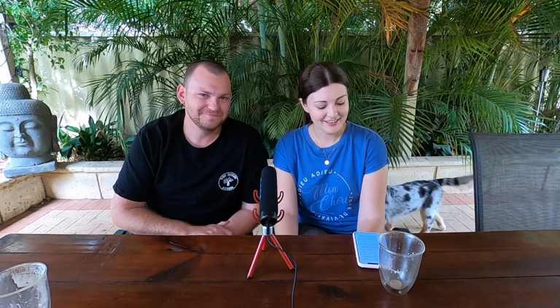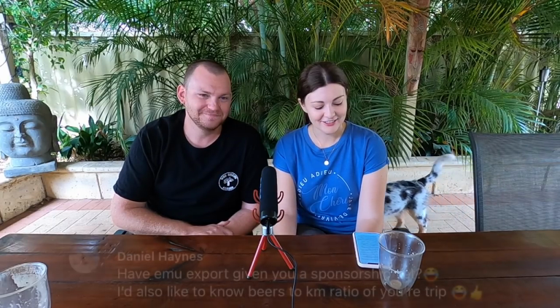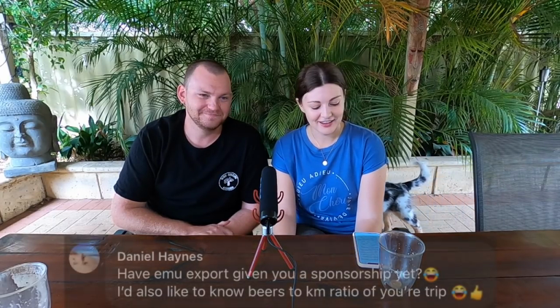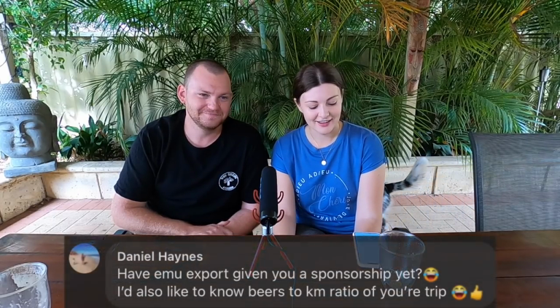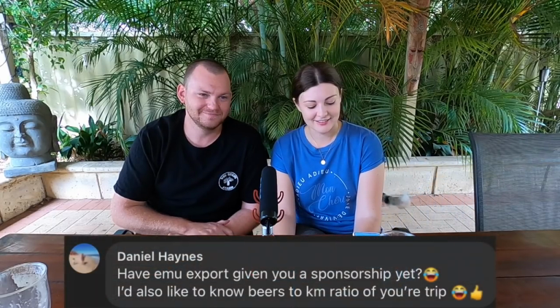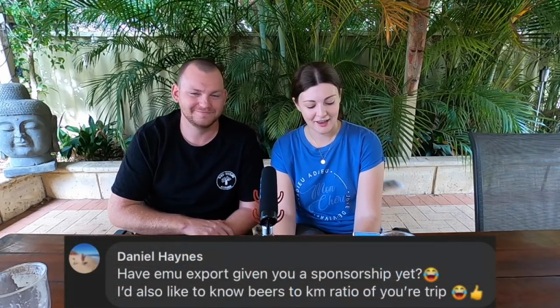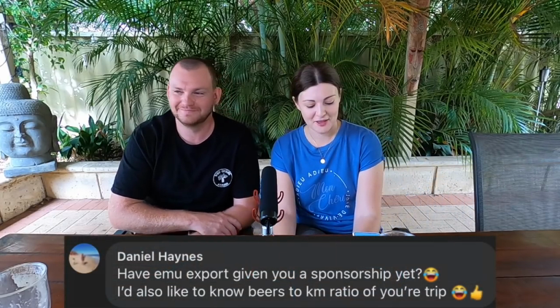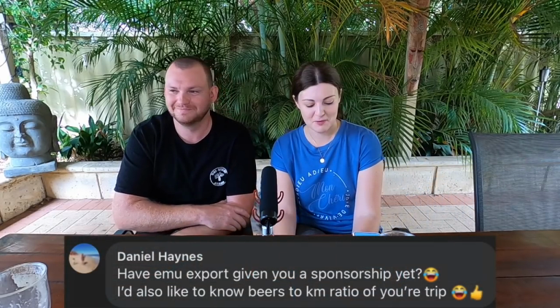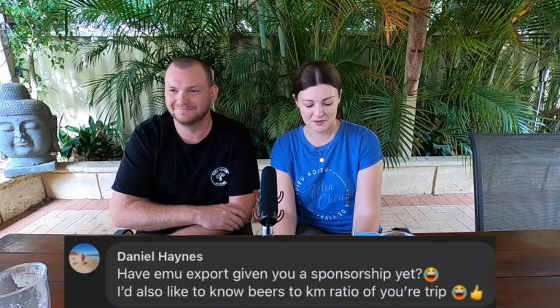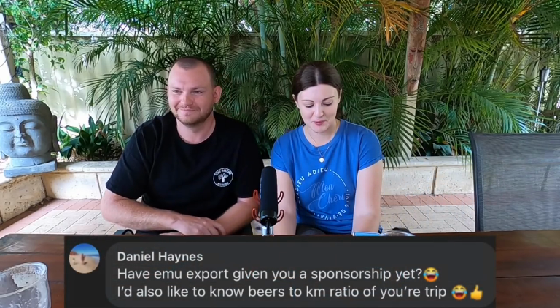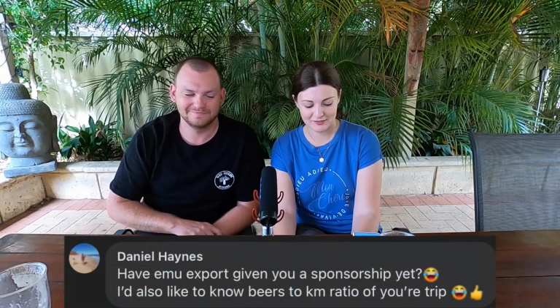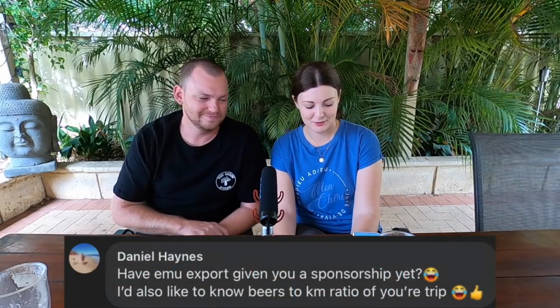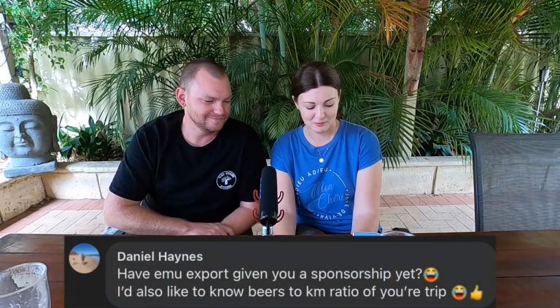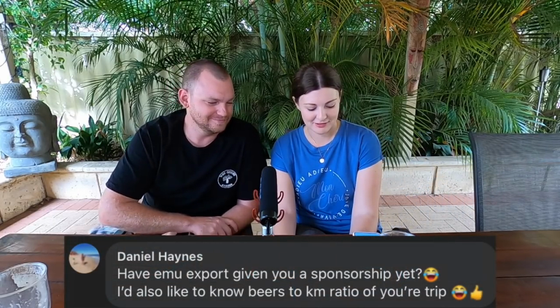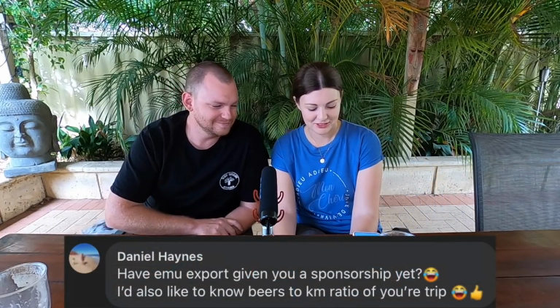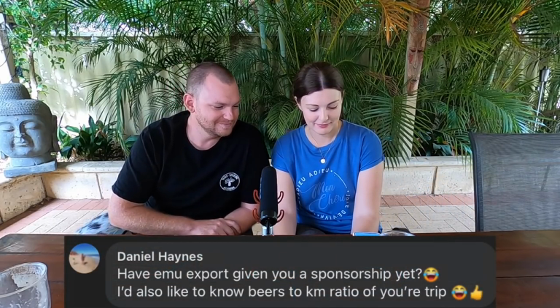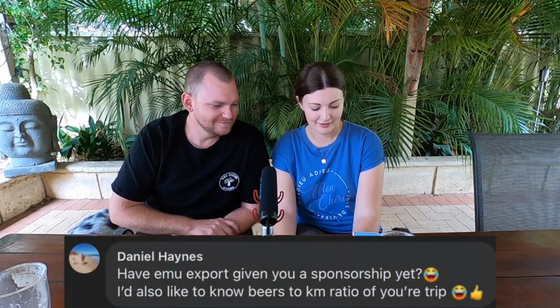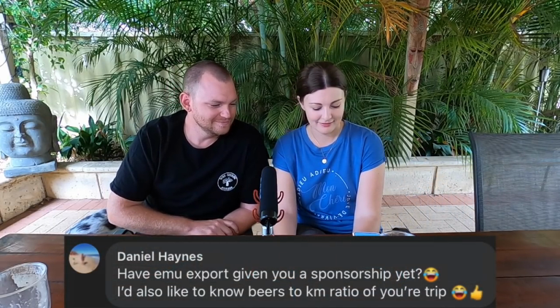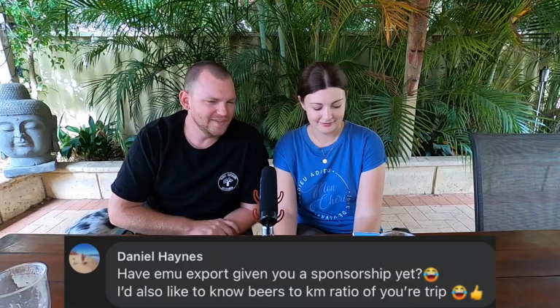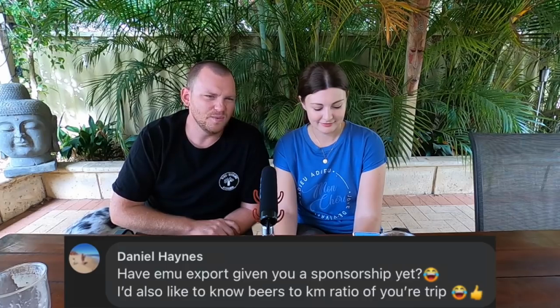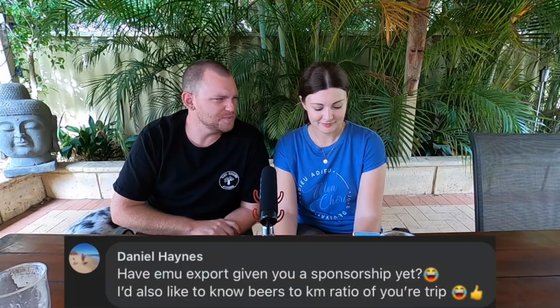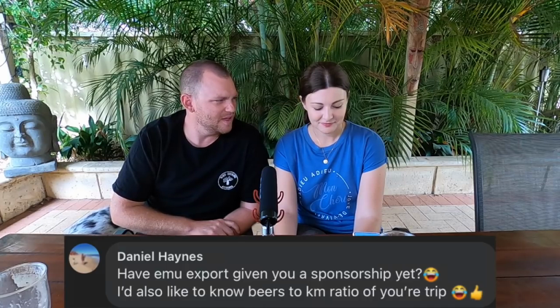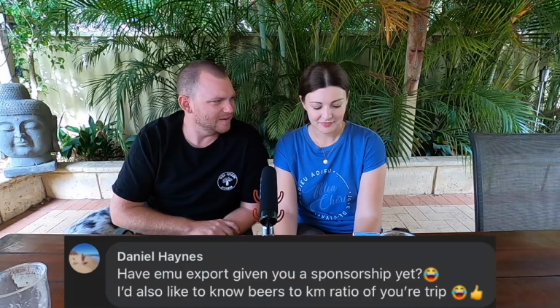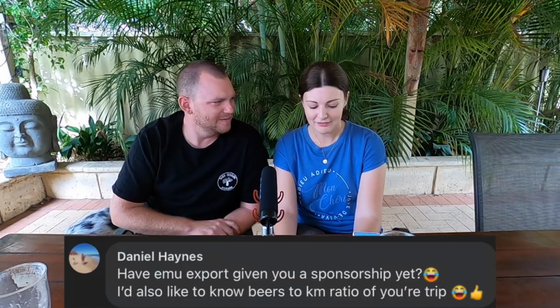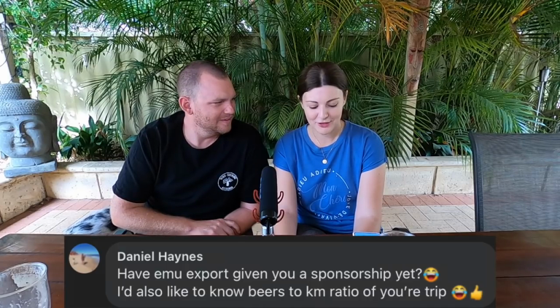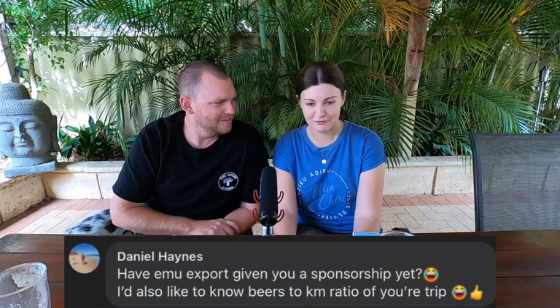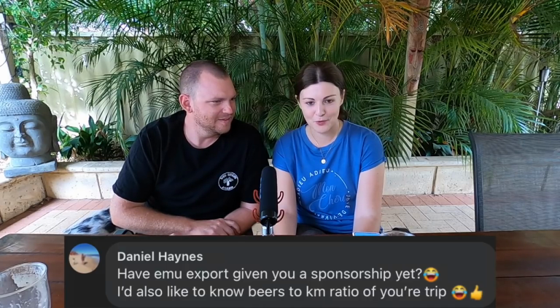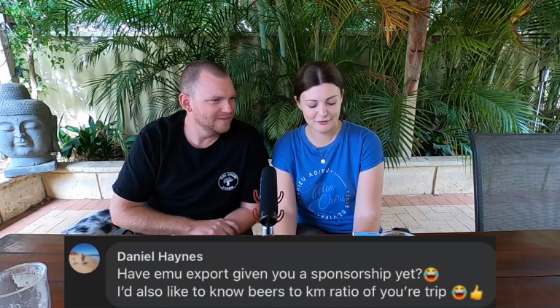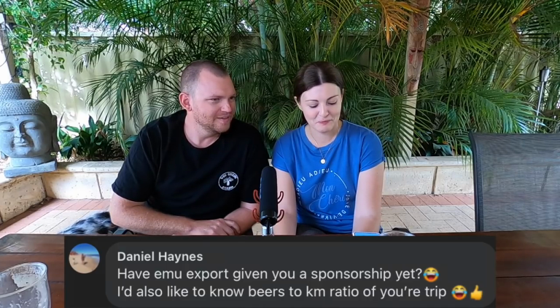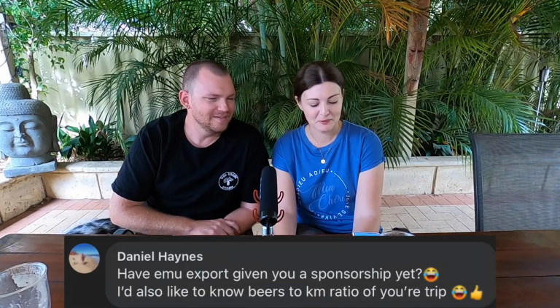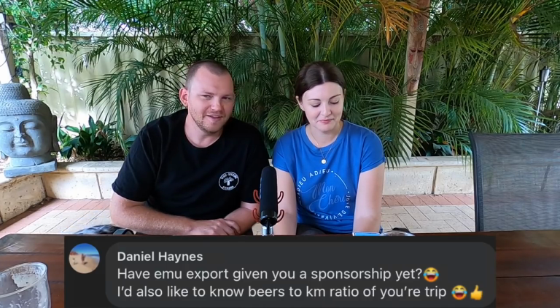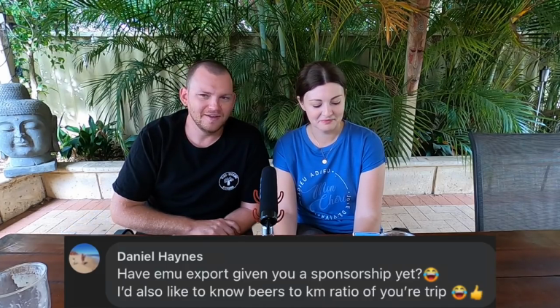Daniel asked: have EmuXport given you a sponsorship yet? Nah, what's with that? Haven't heard a word from them.